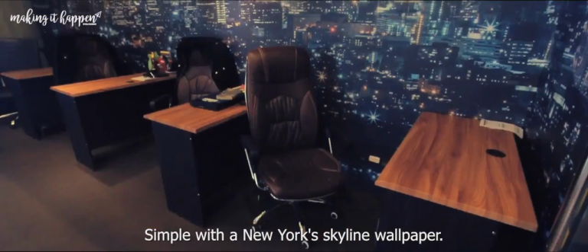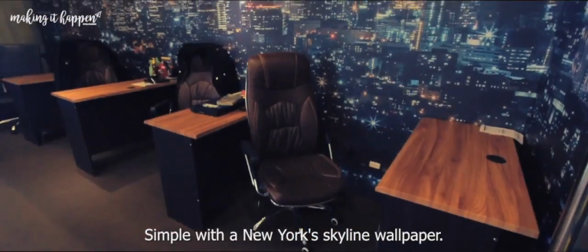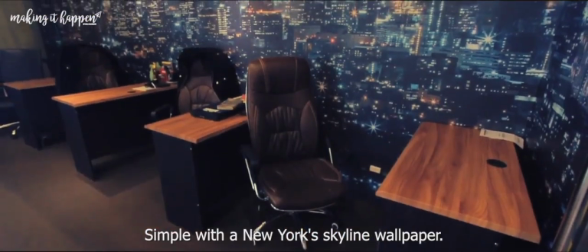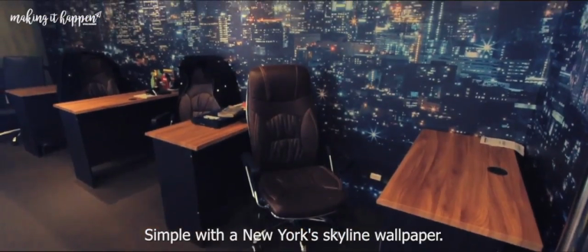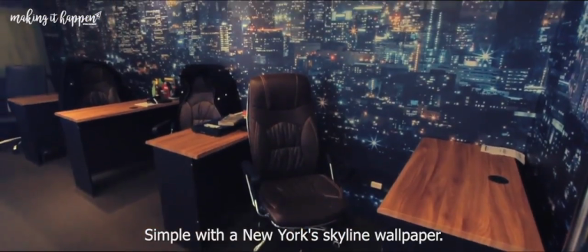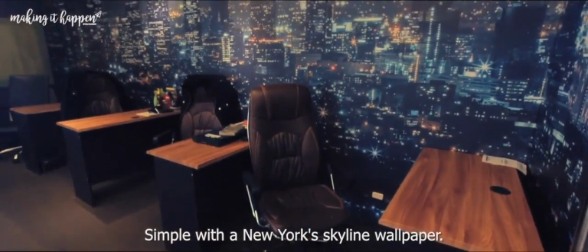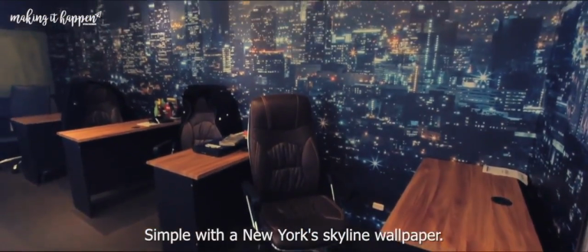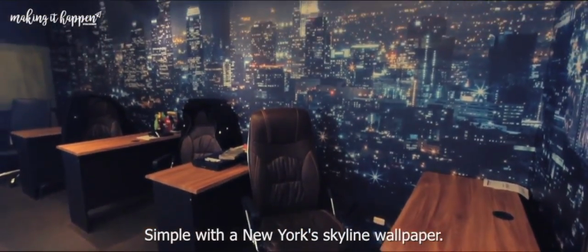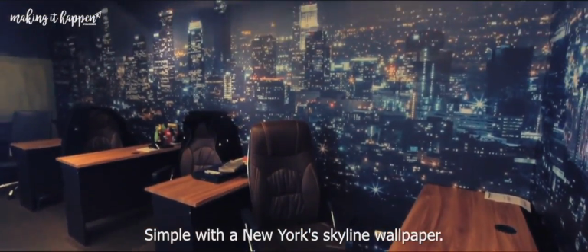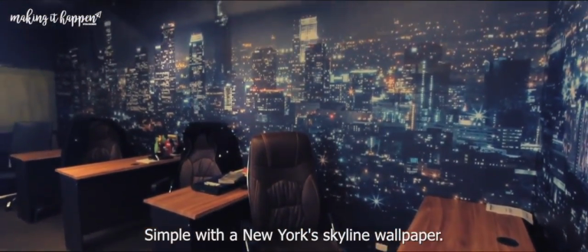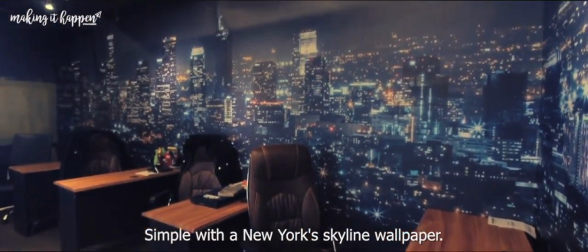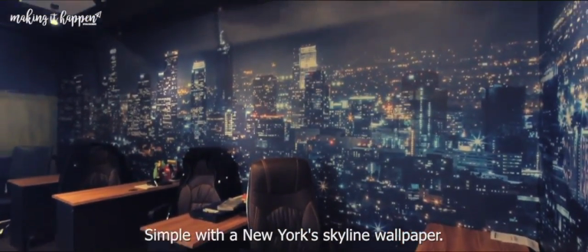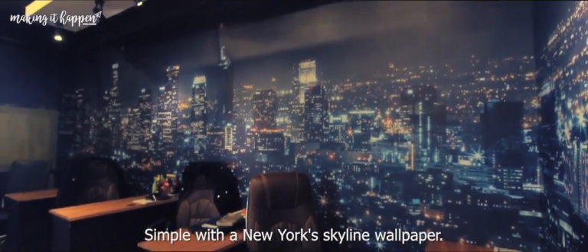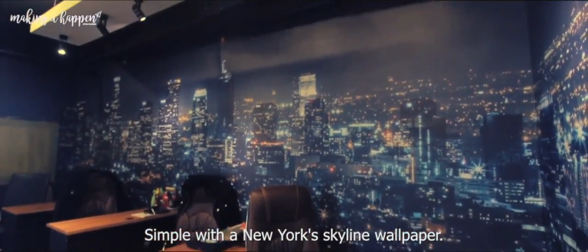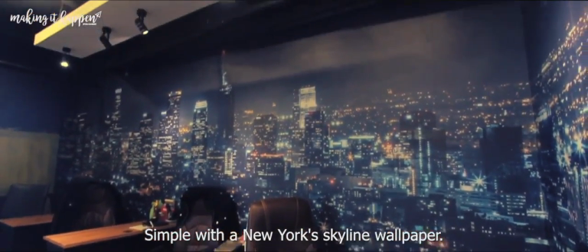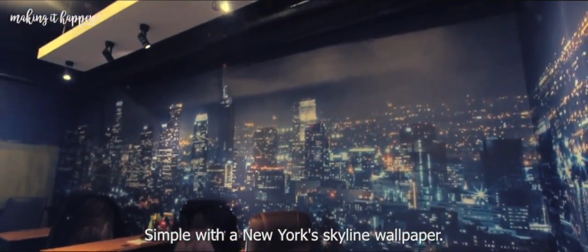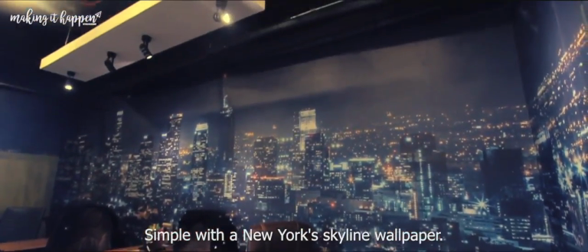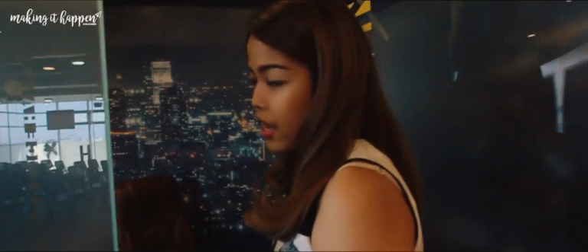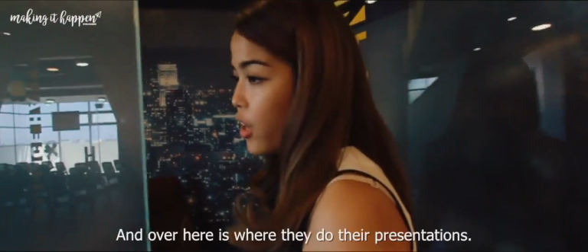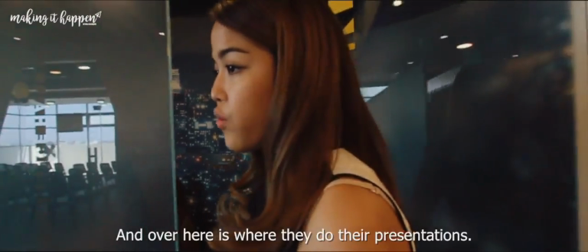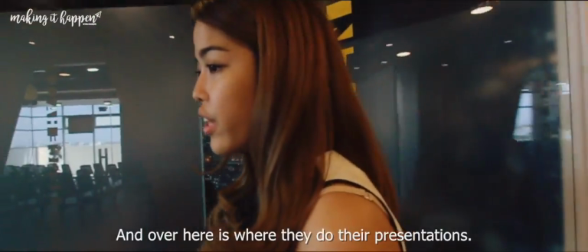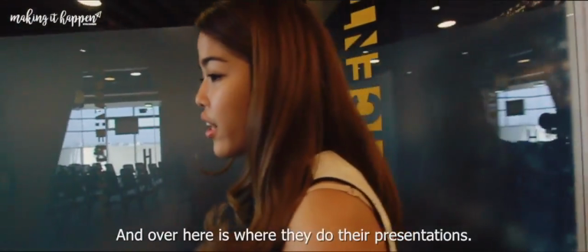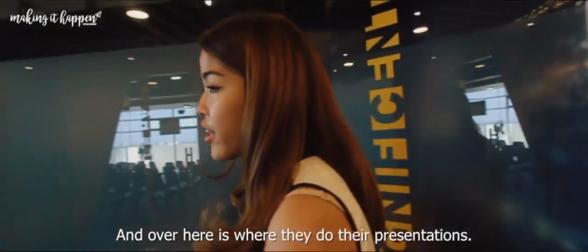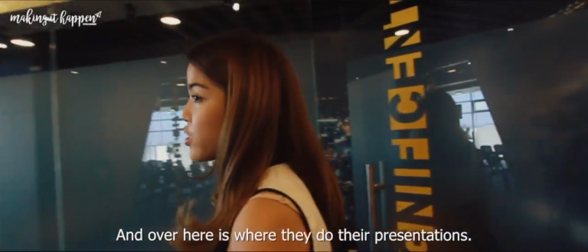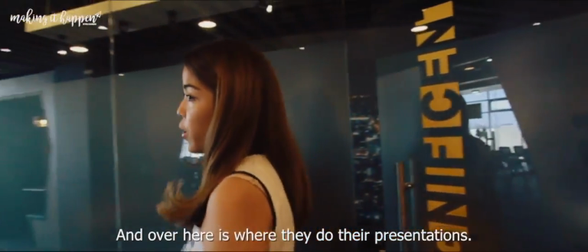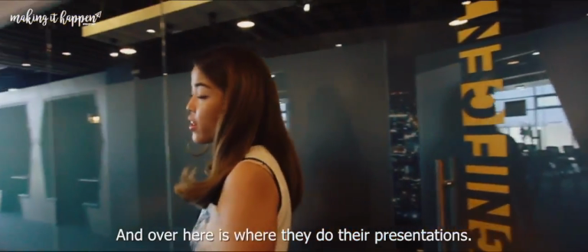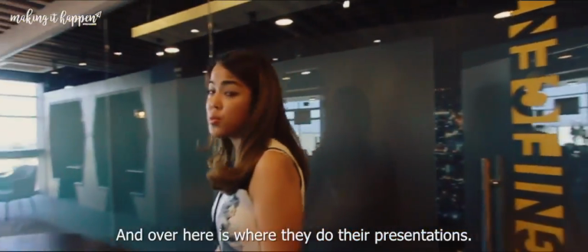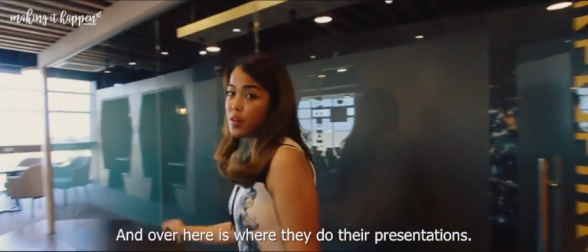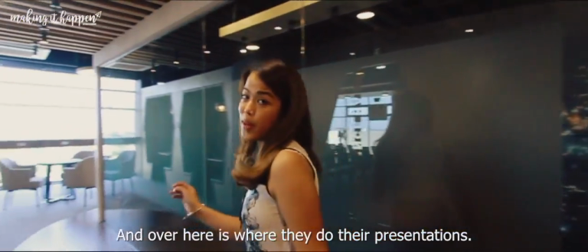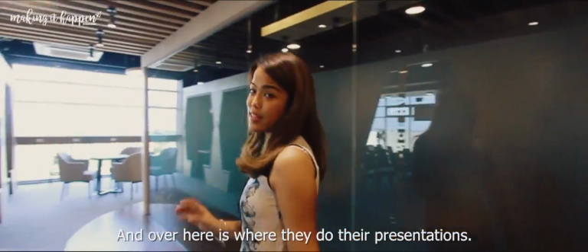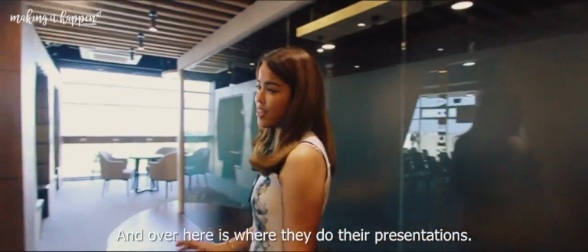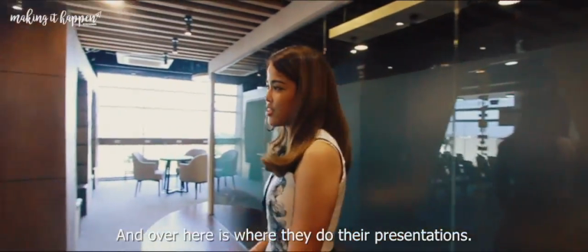This one is simple with a New York skyline wallpaper for different pictures, and over here is where they do their presentations.